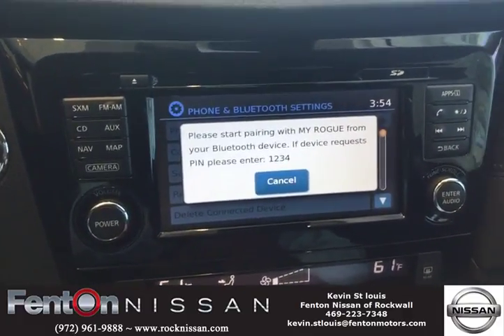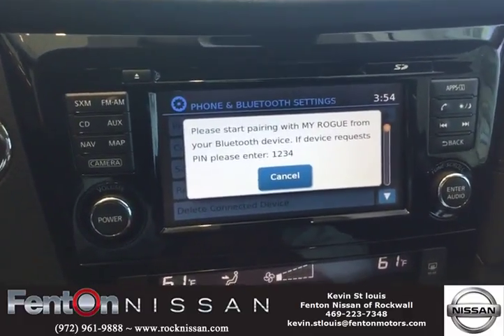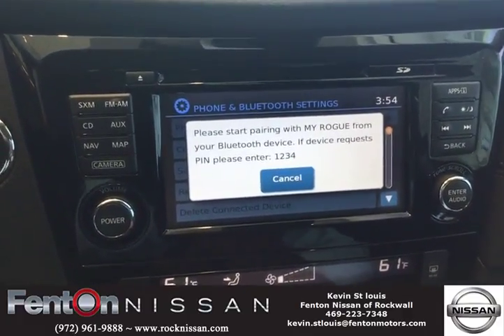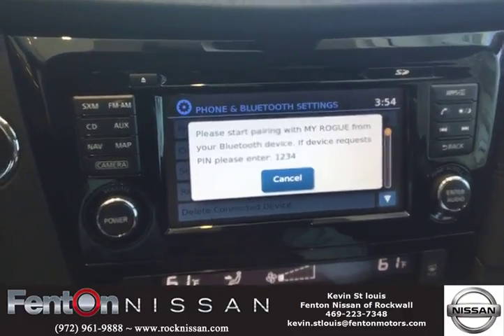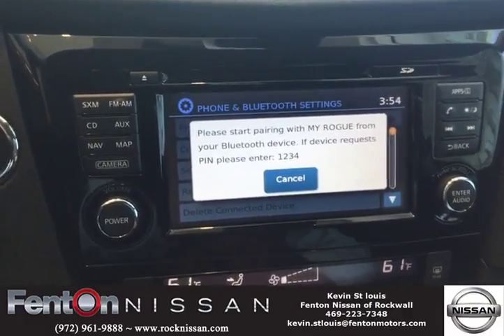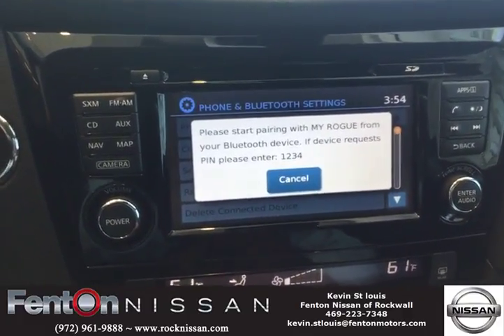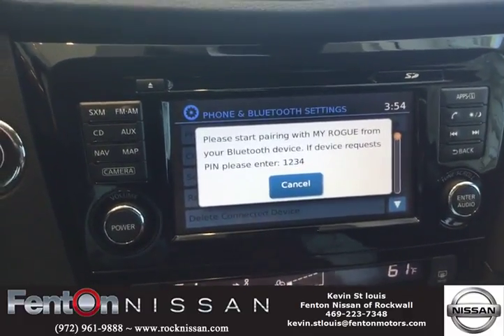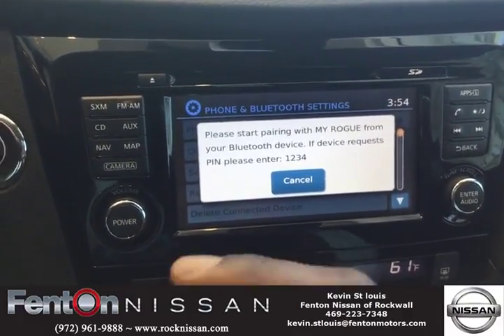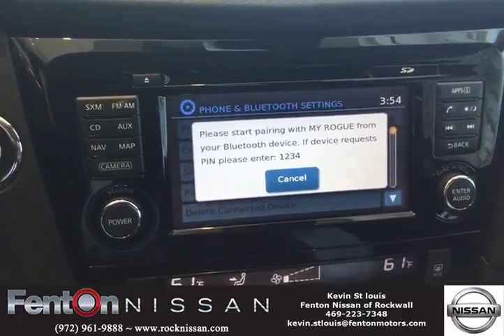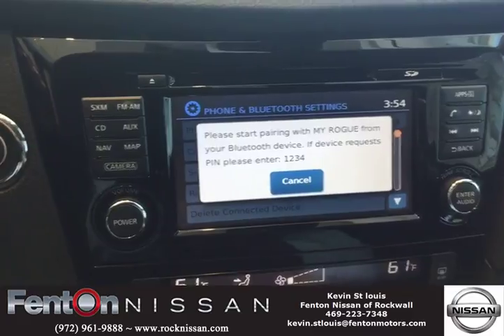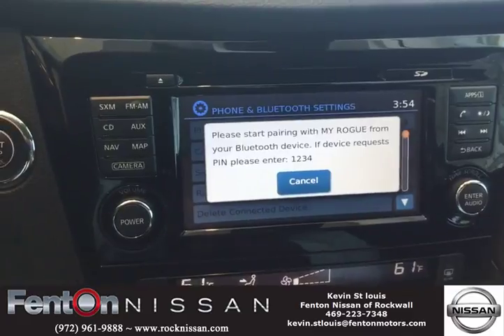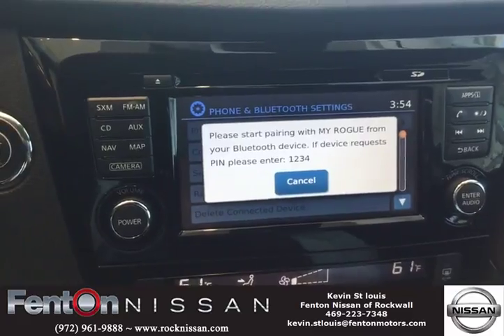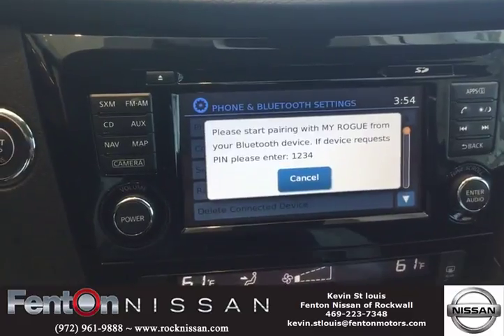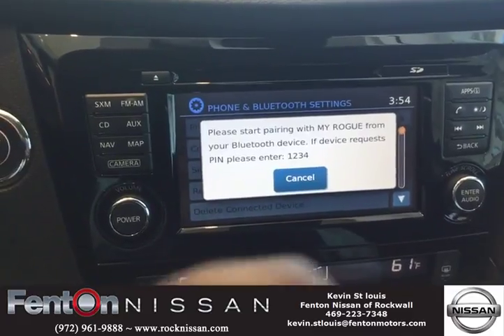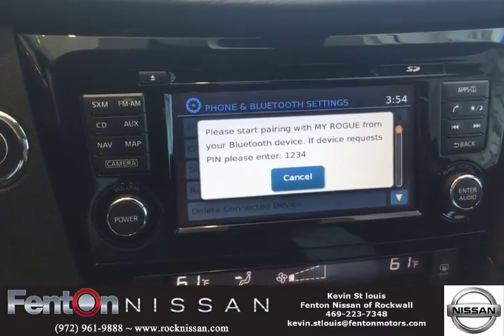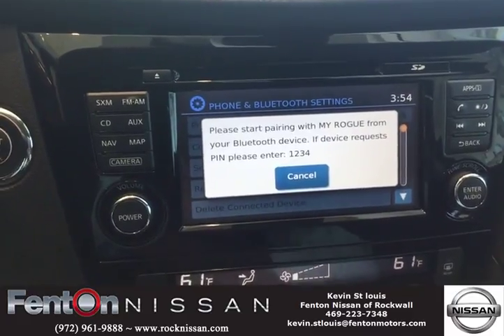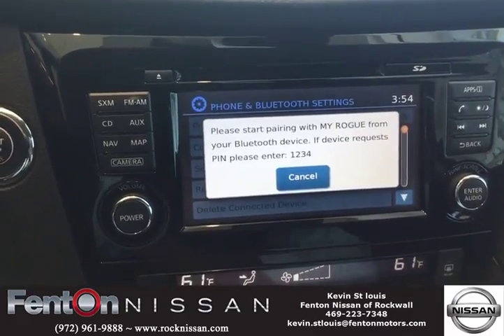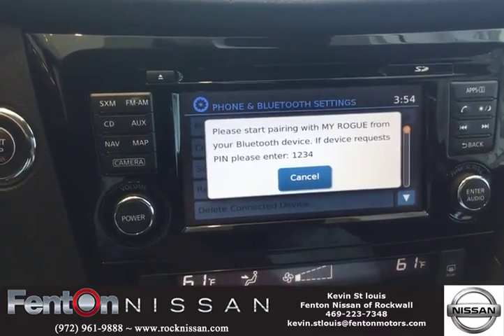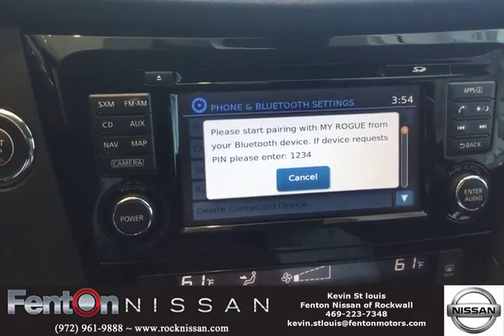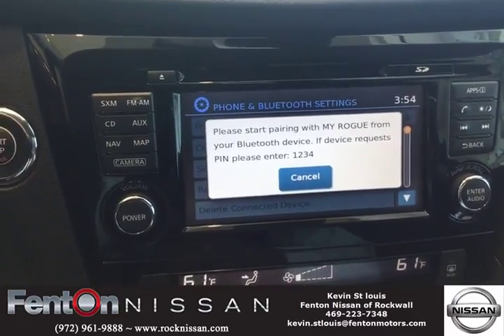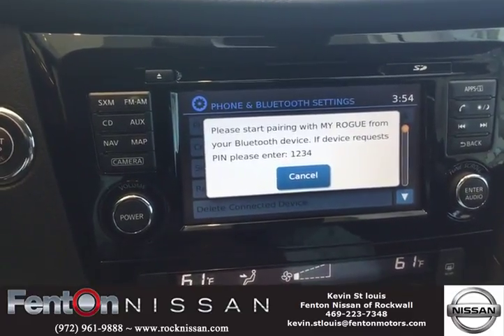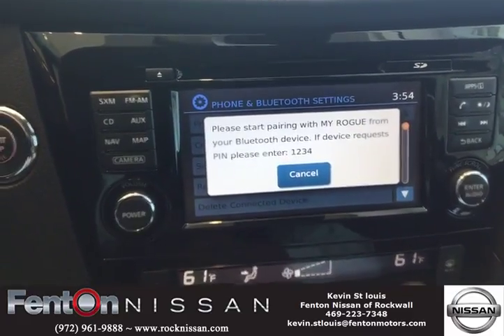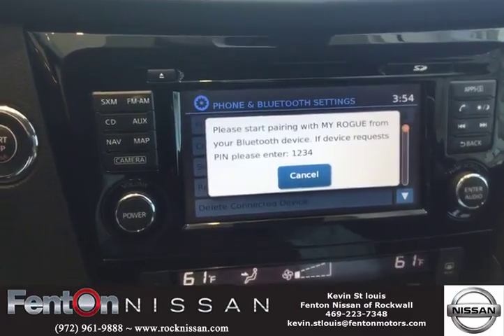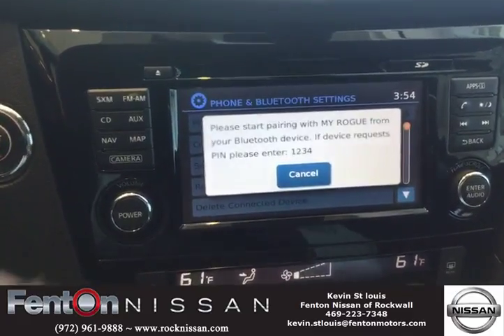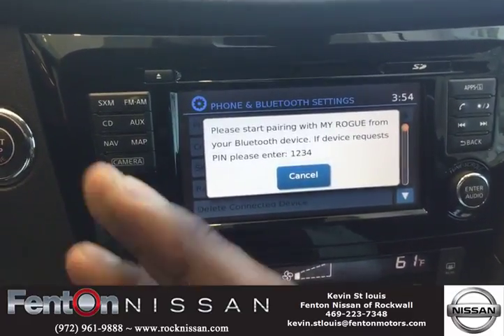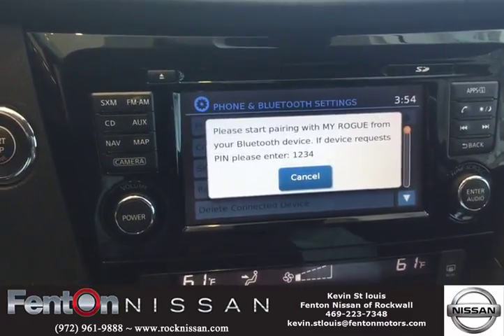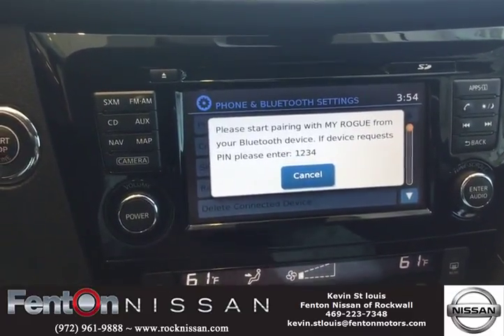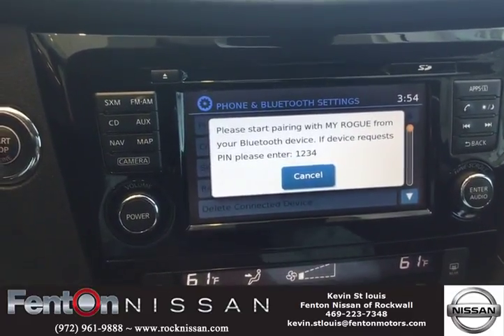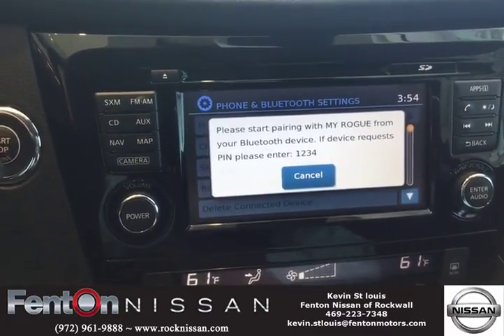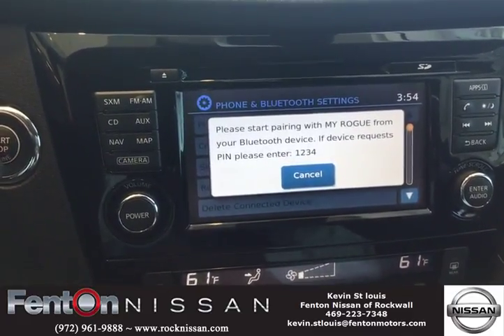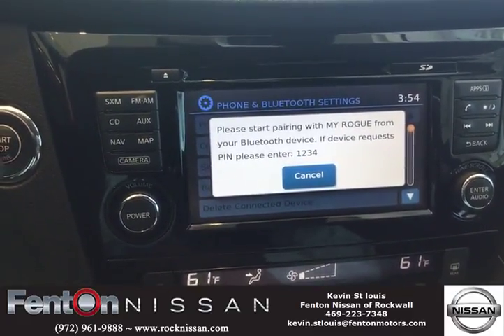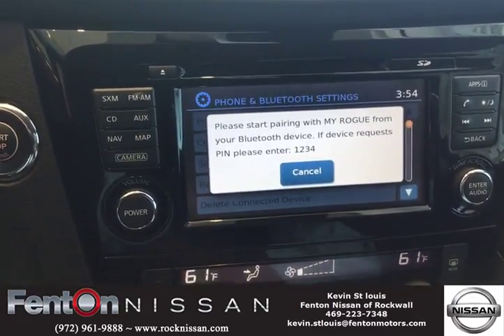Once you do that, the vehicle will automatically pull all your information off of your cell phone onto the vehicle itself.